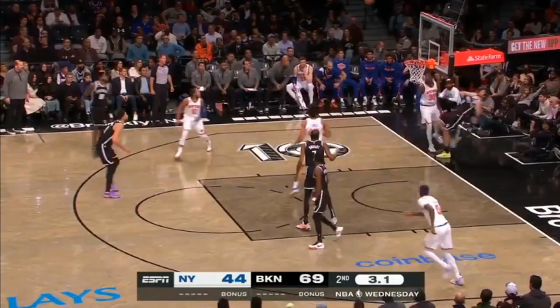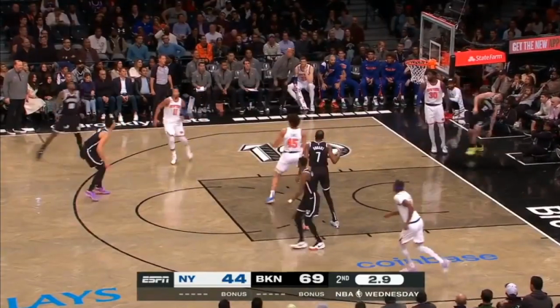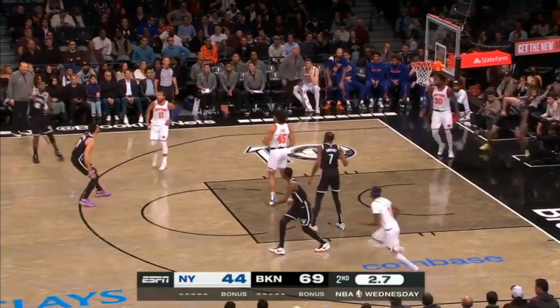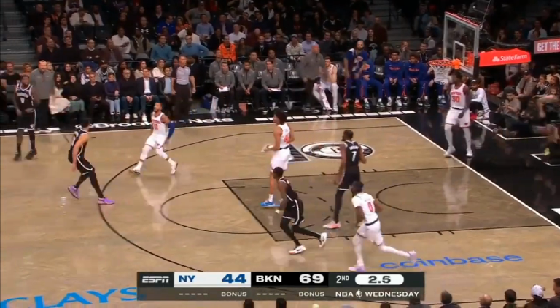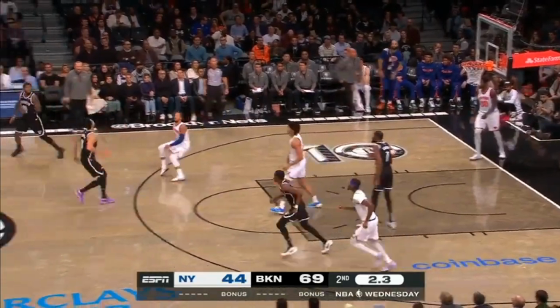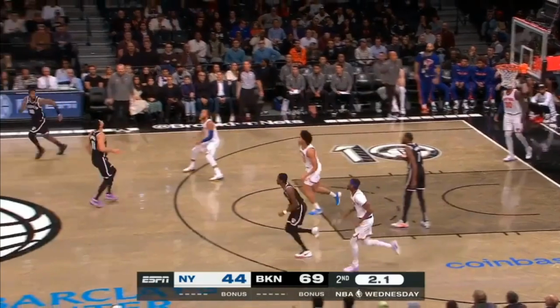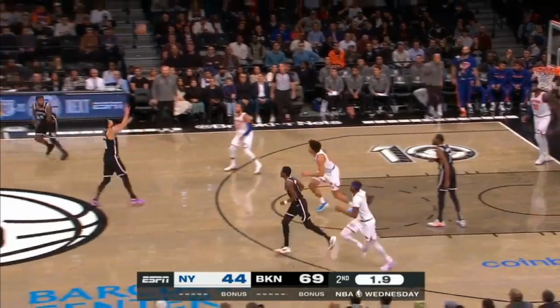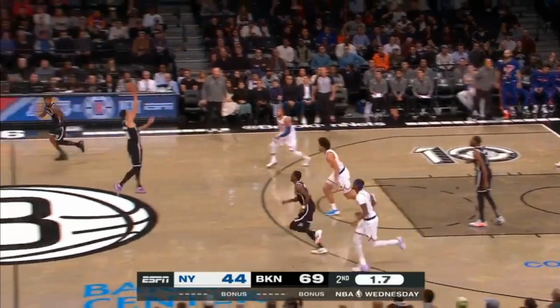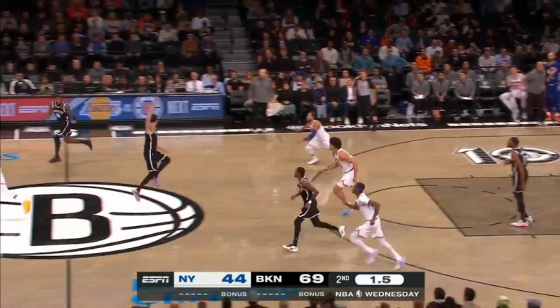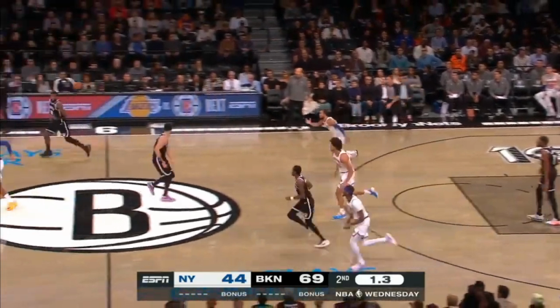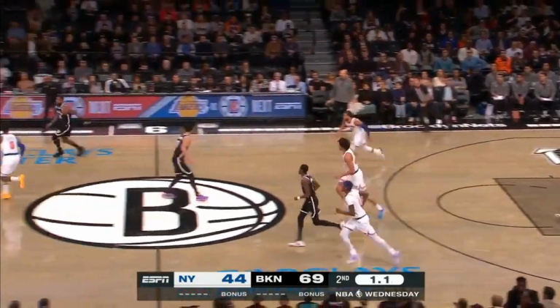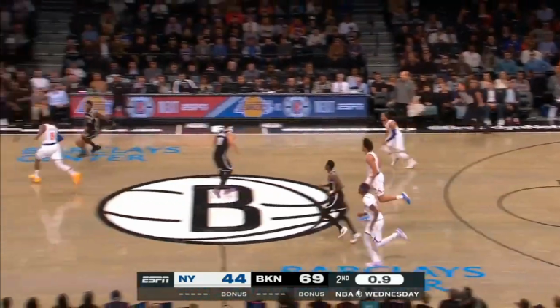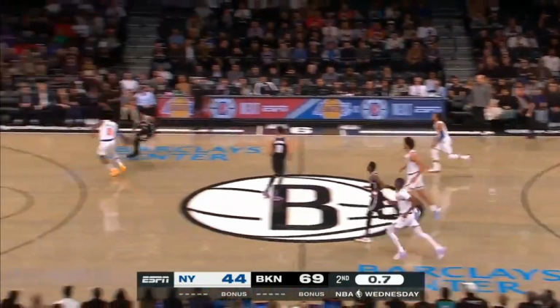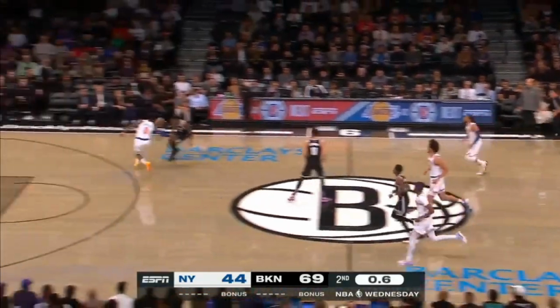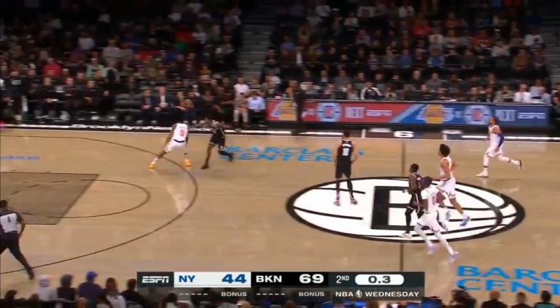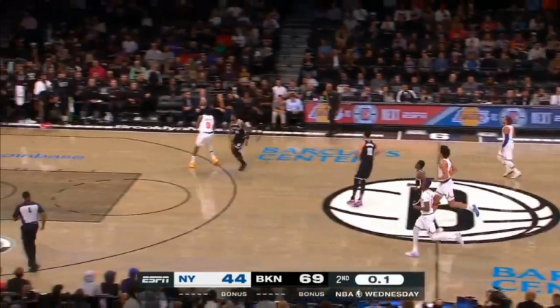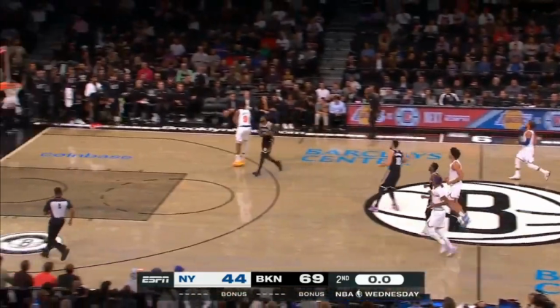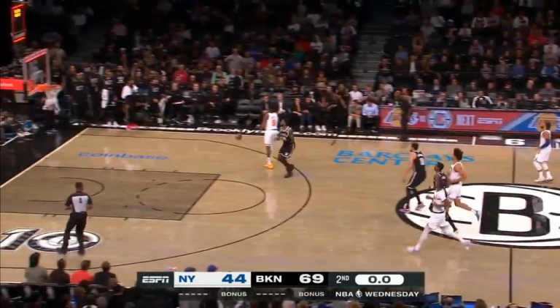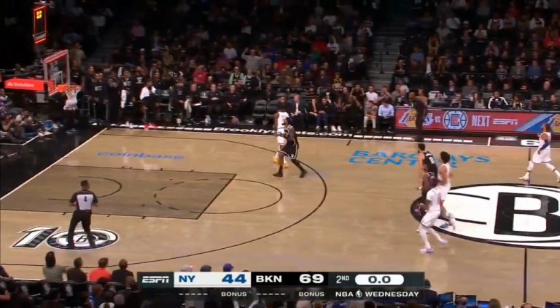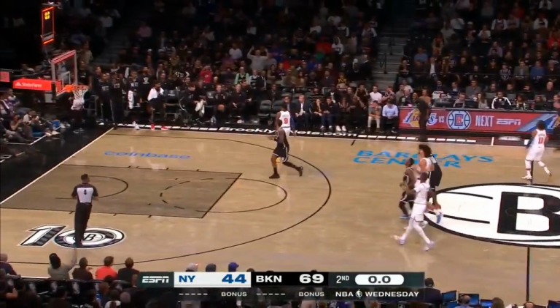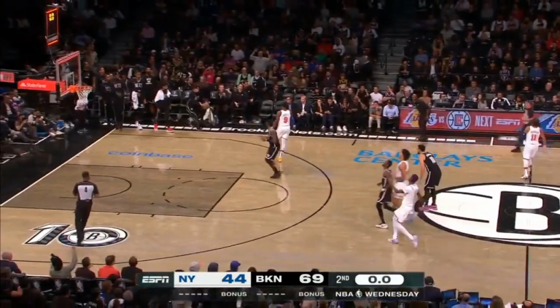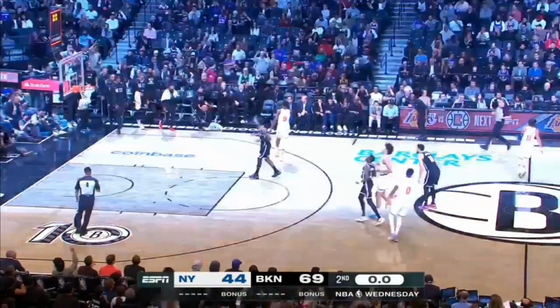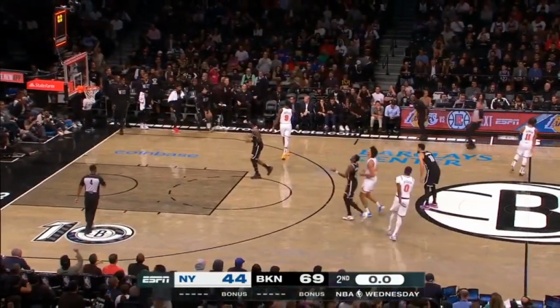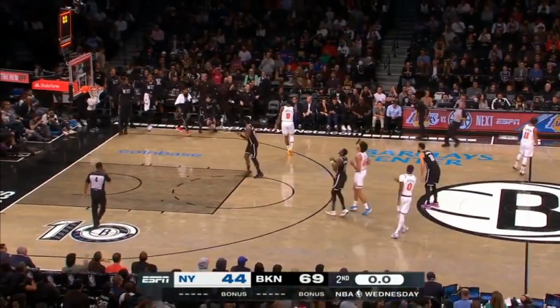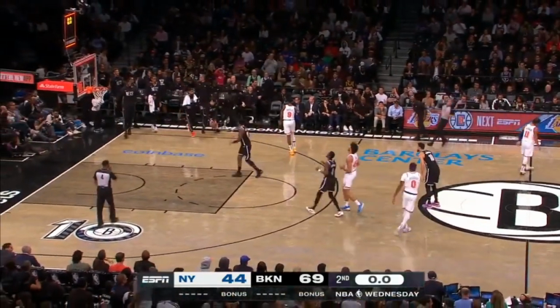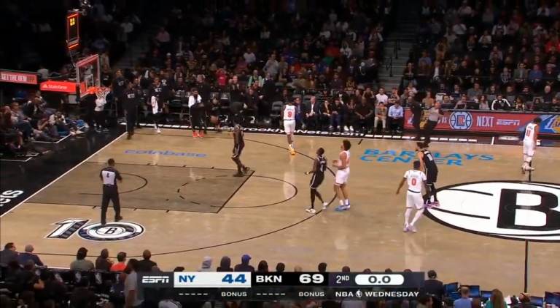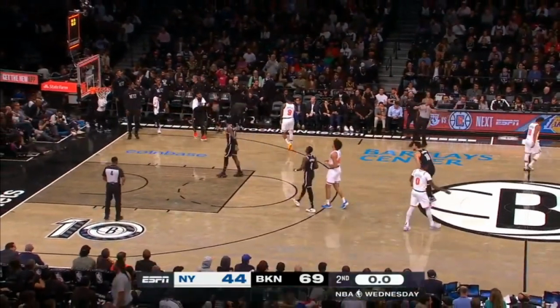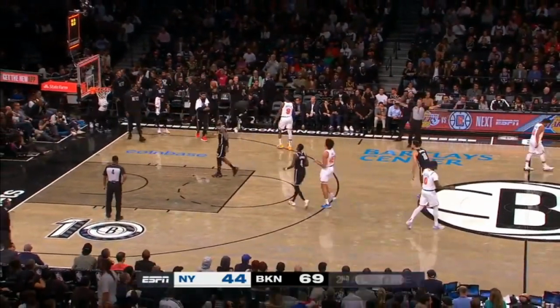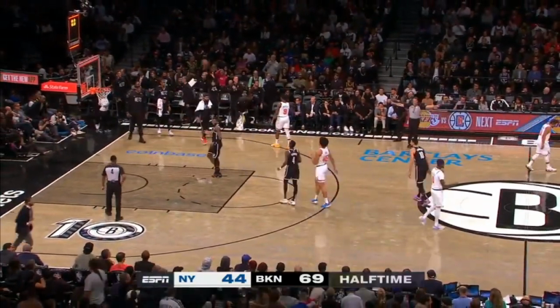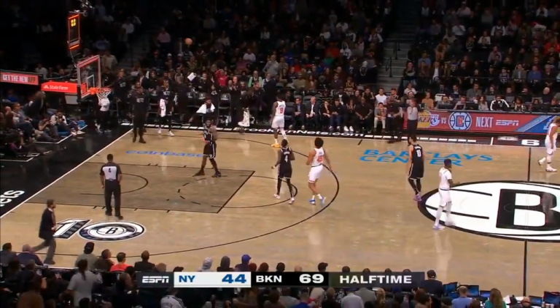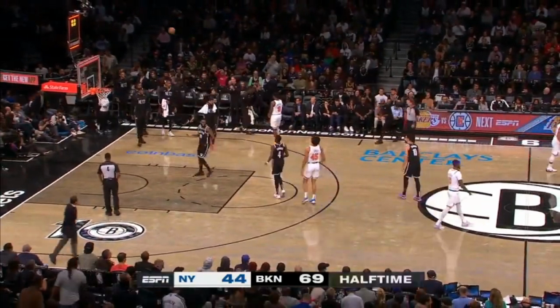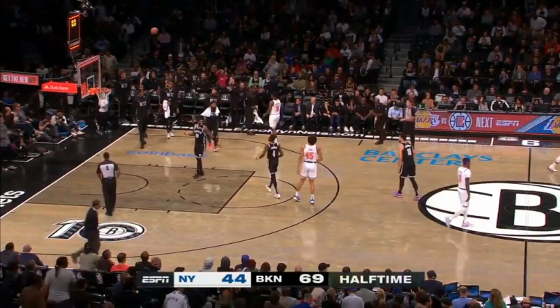Half court. Final seconds of the half, and that's unable to get a shot up.